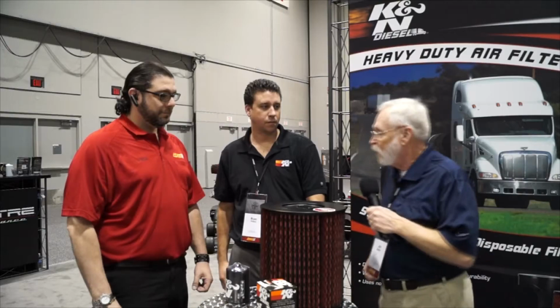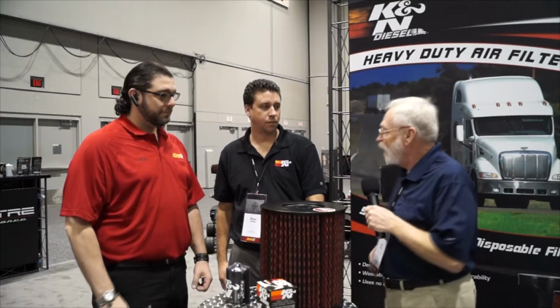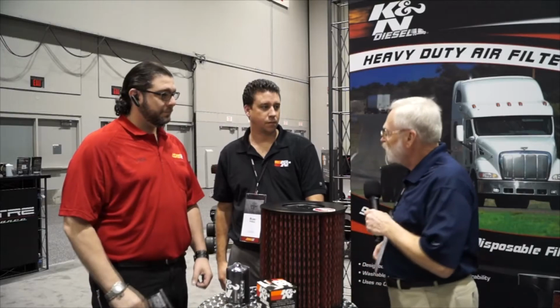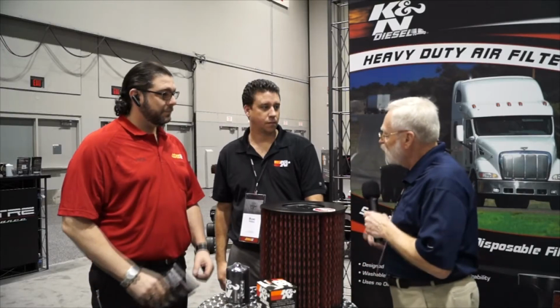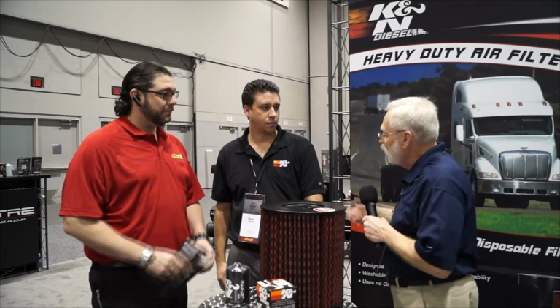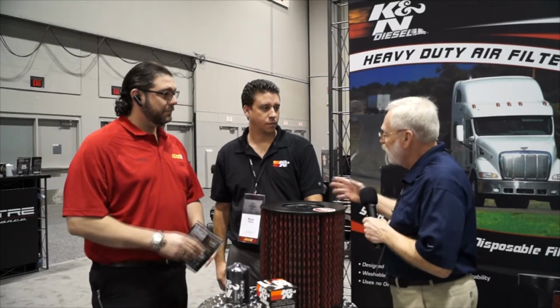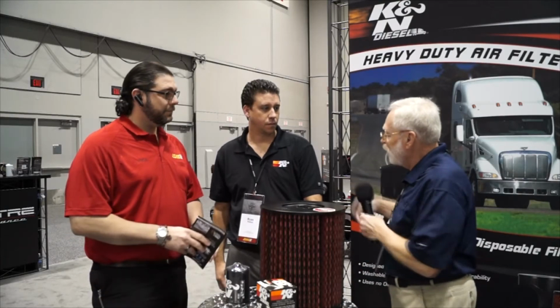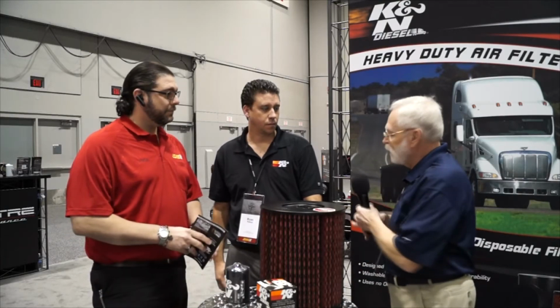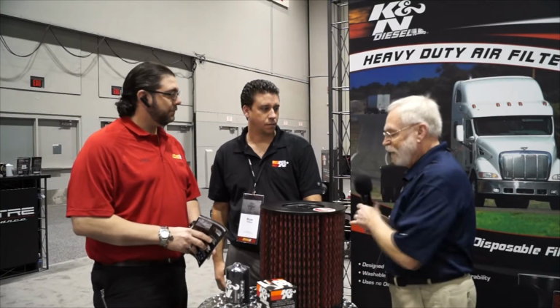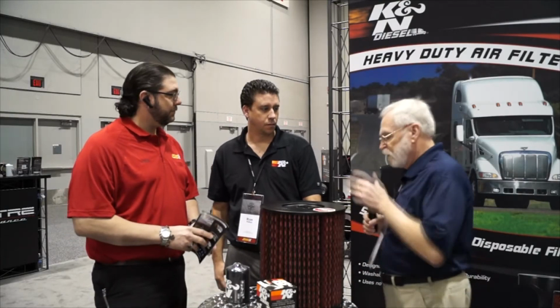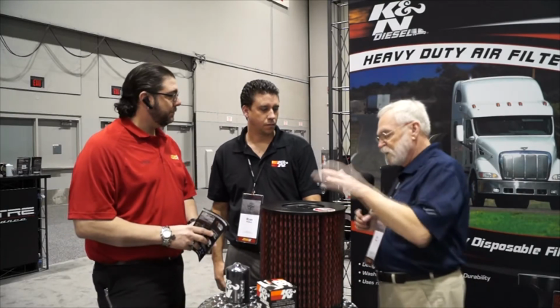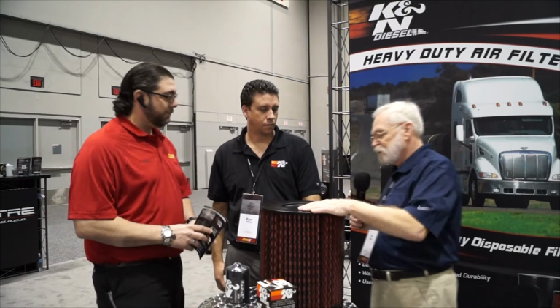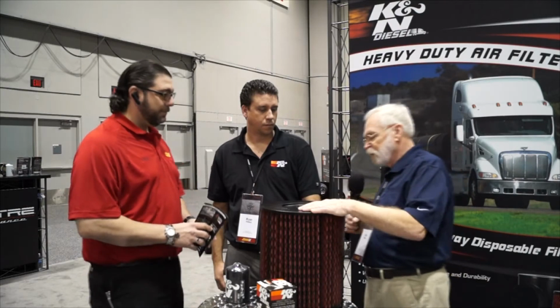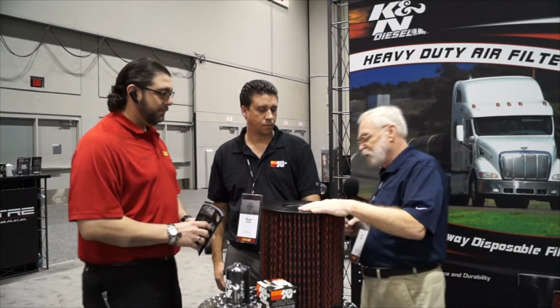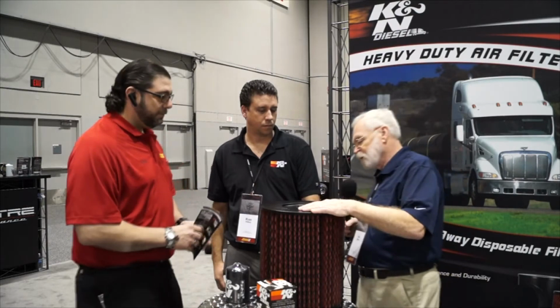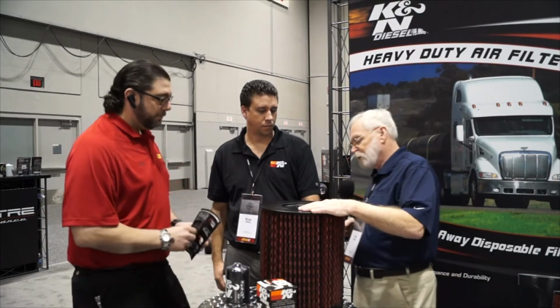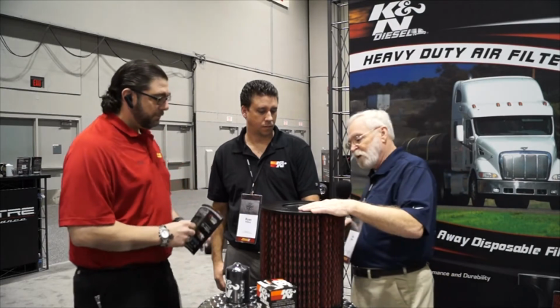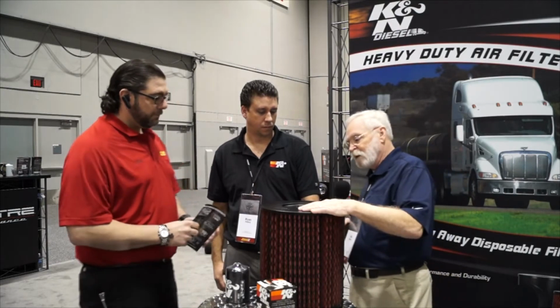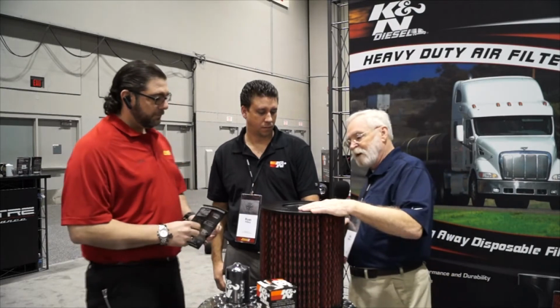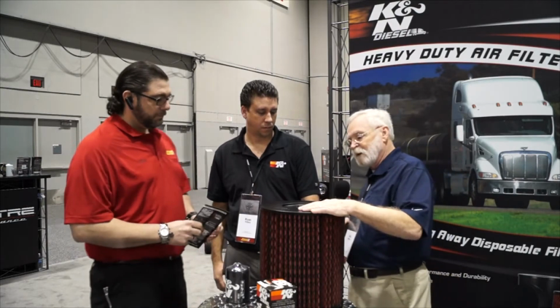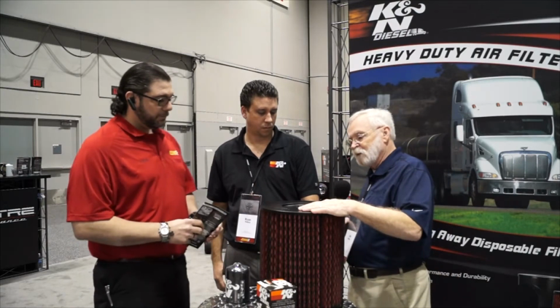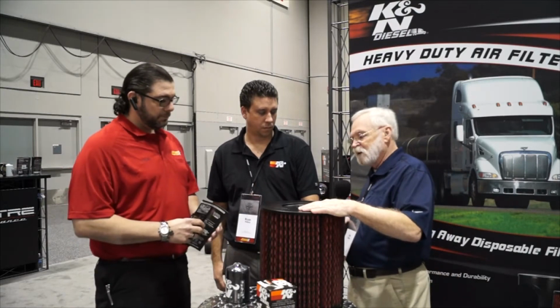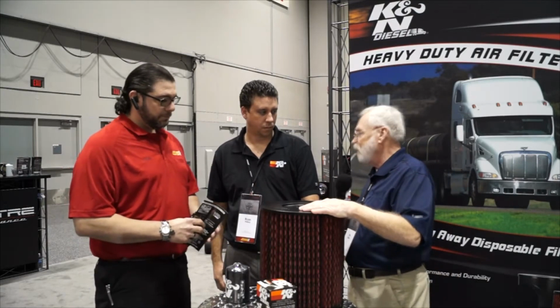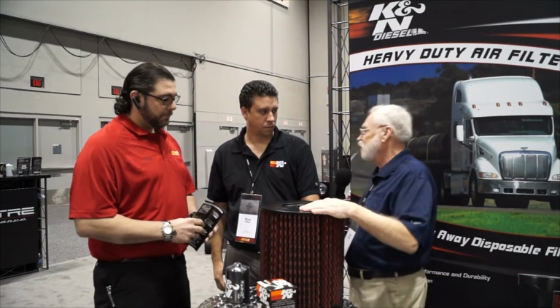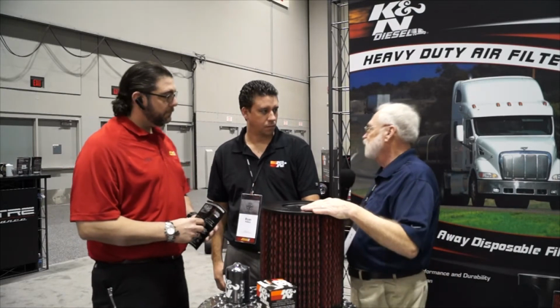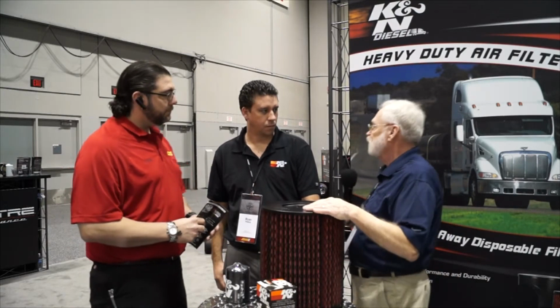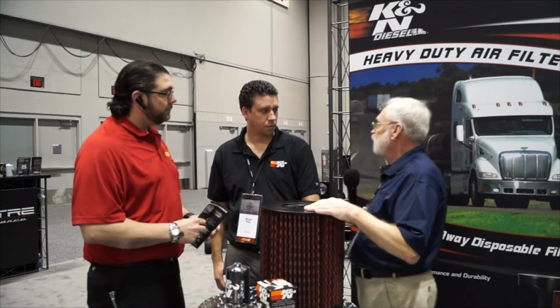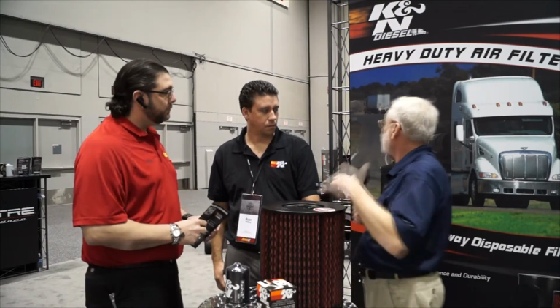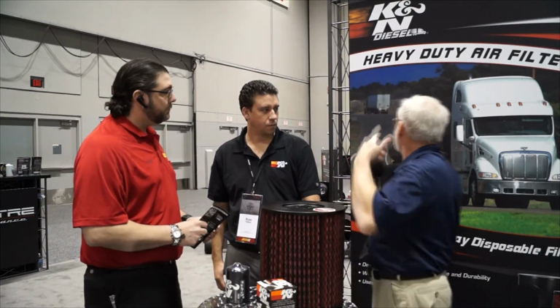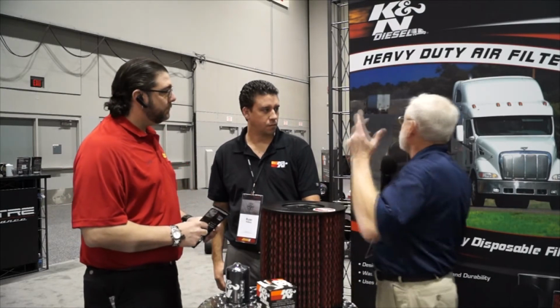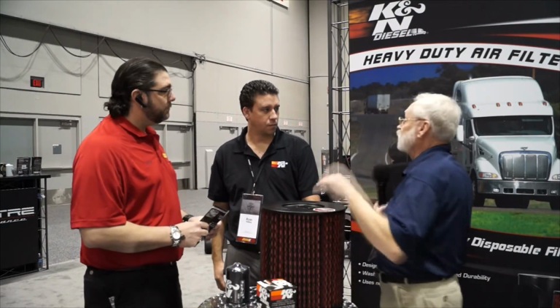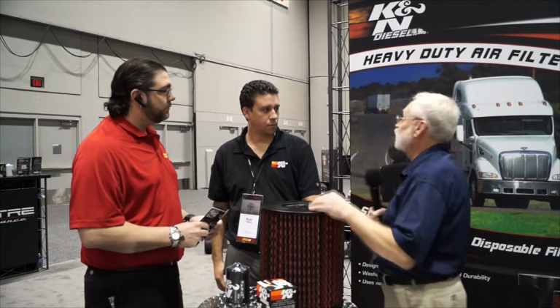Ryan, tell us more about this filter, this program, and what the benefit is to the trucking industry.